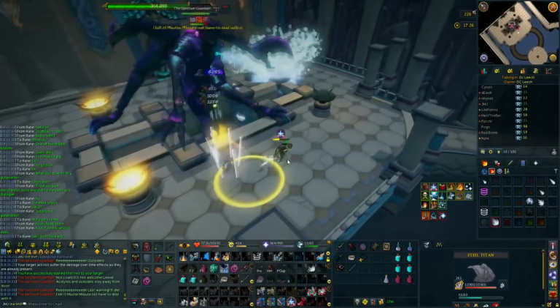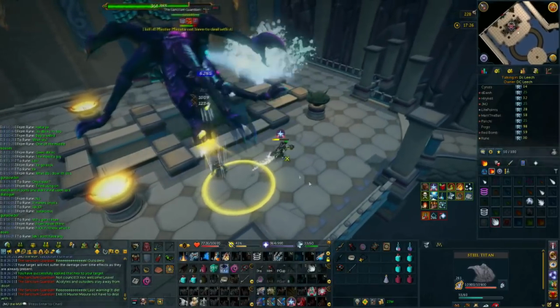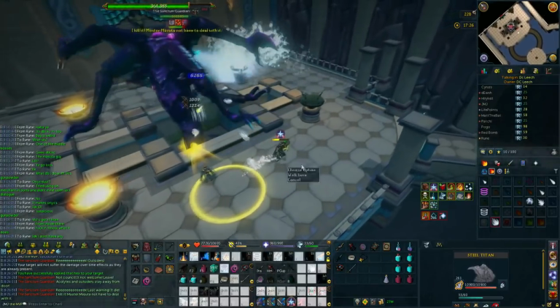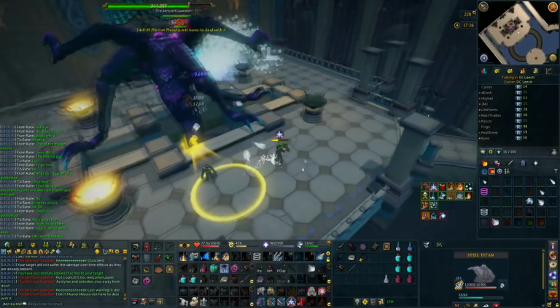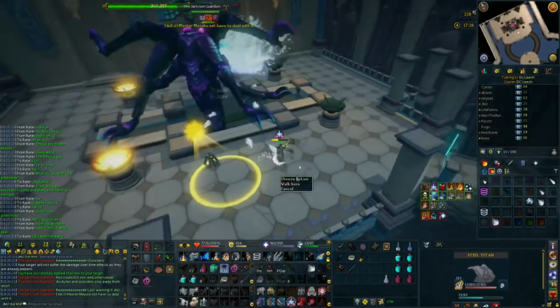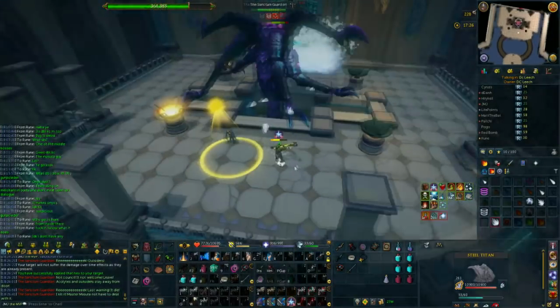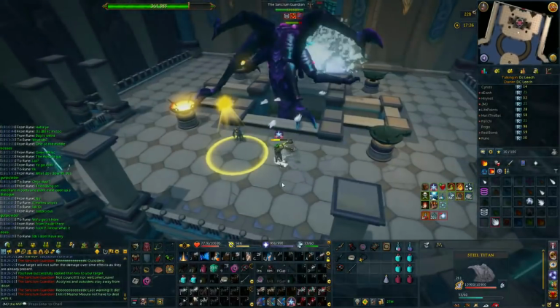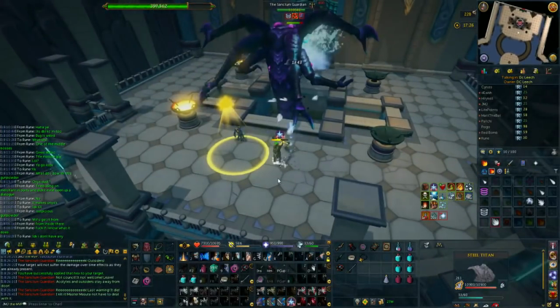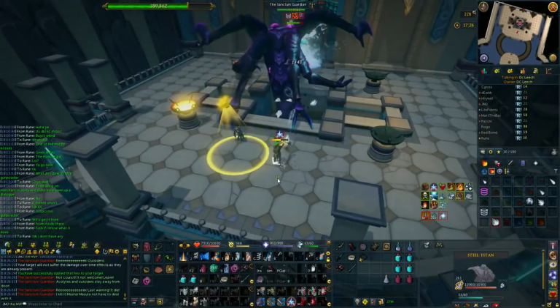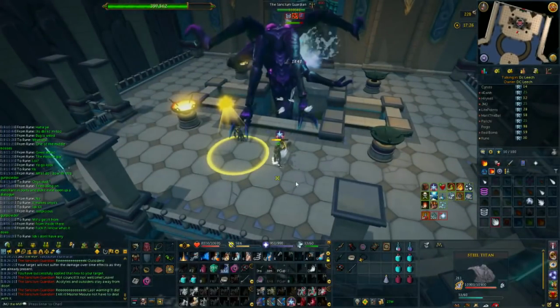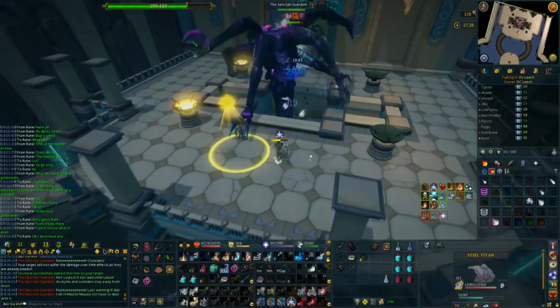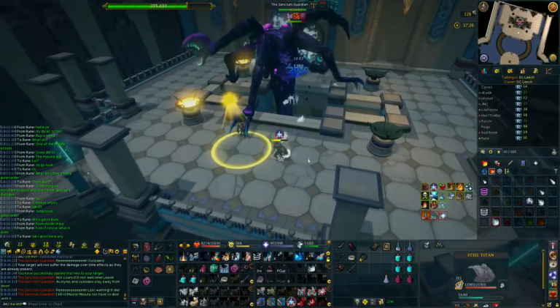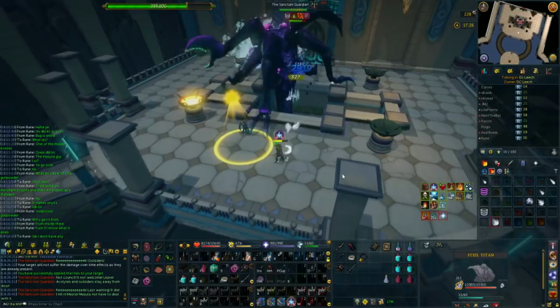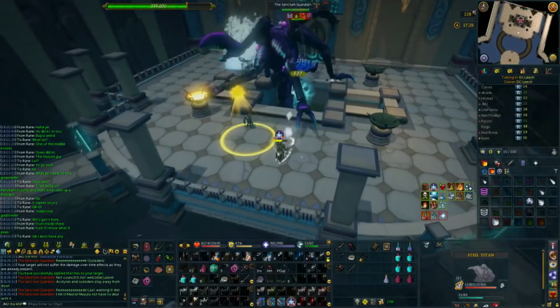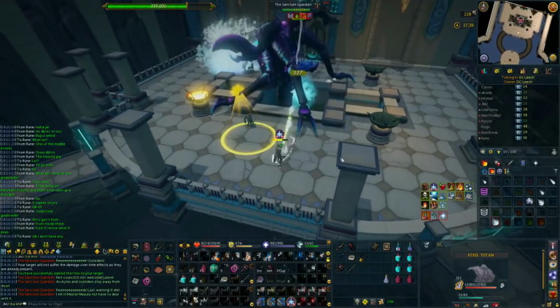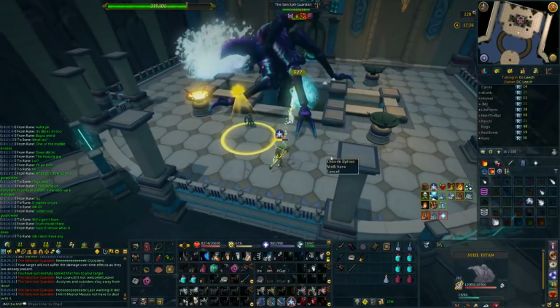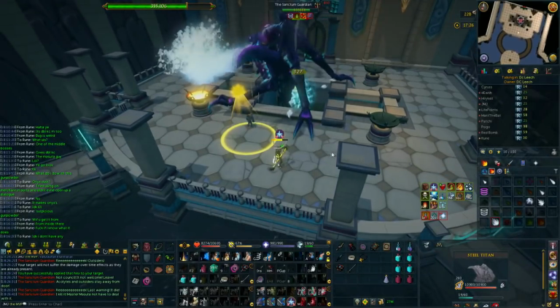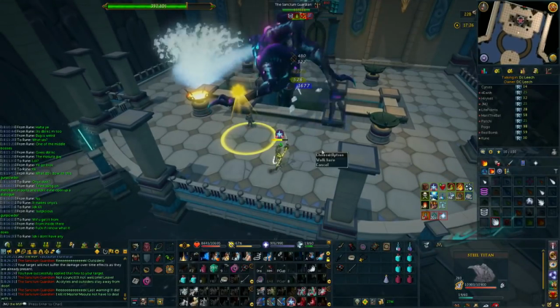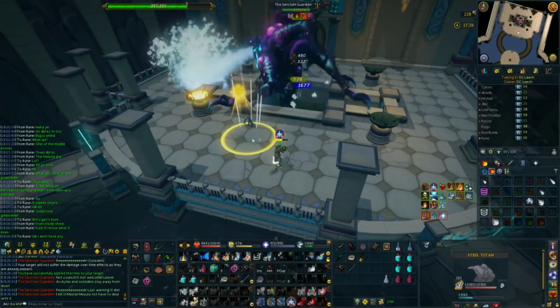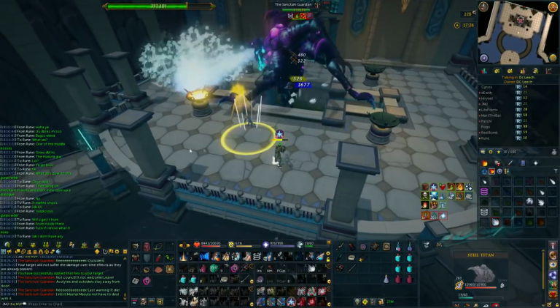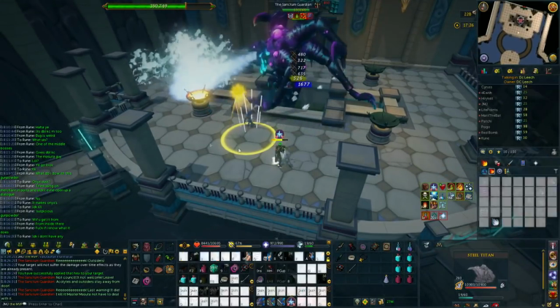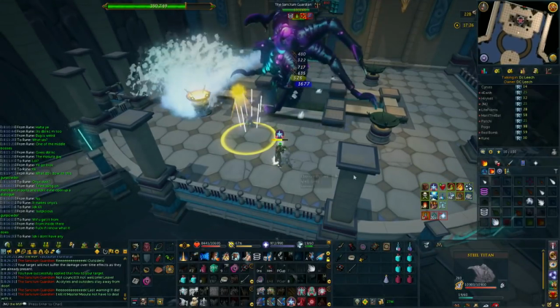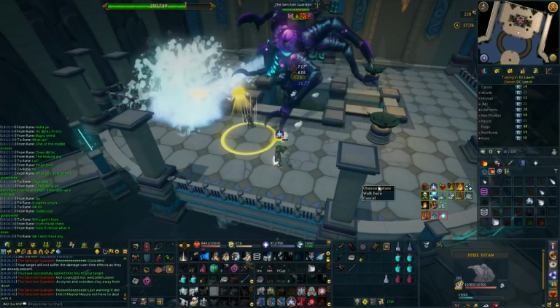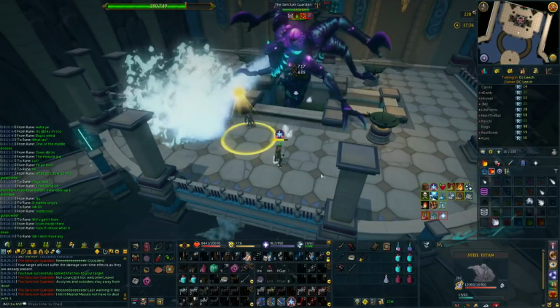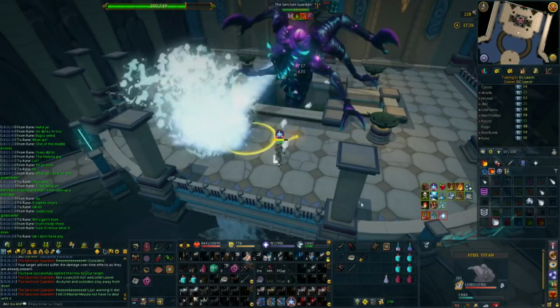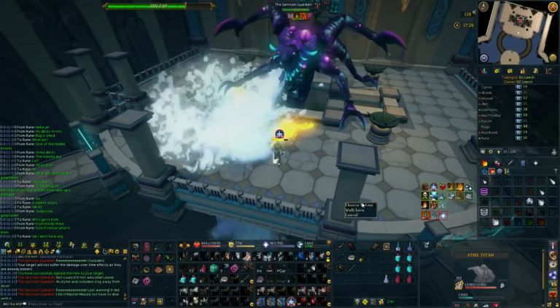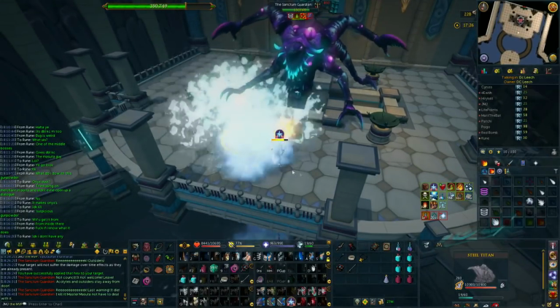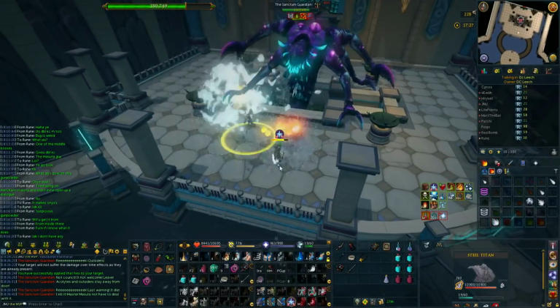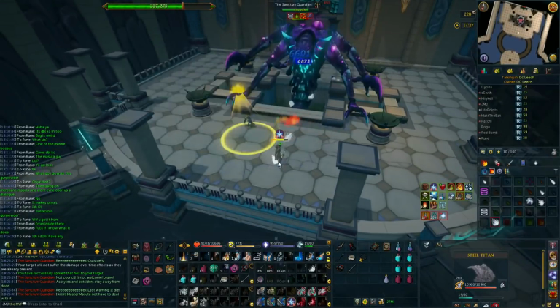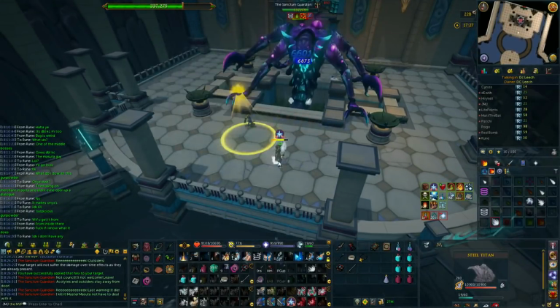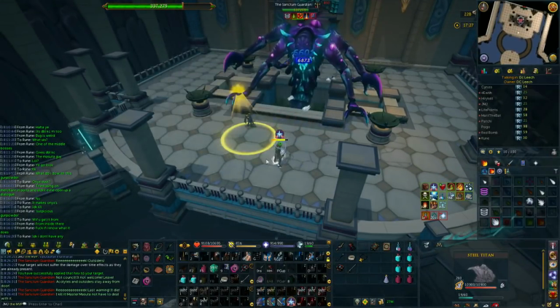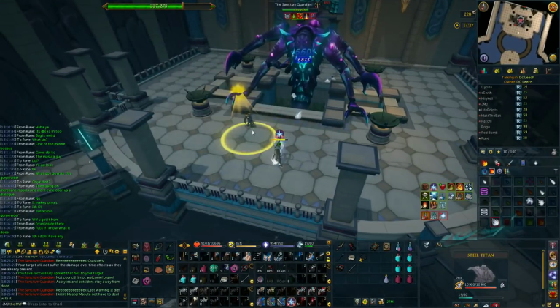To start with, he does some ranged attacks and they're actually just locational ranged attacks, so you can basically move side to side and not get hit by them.